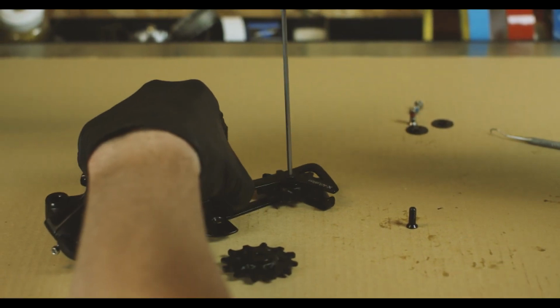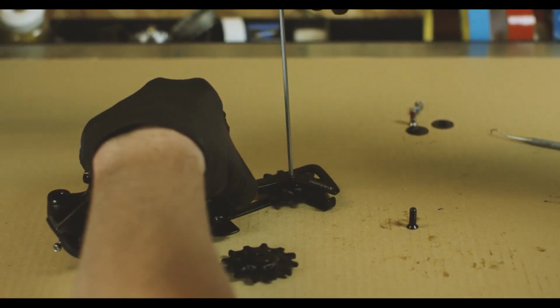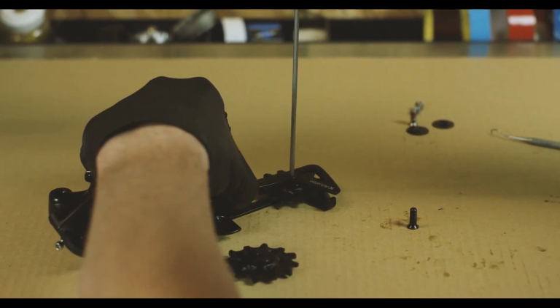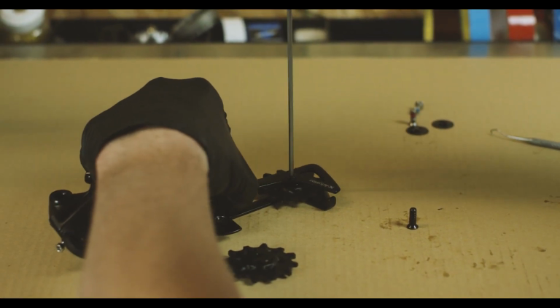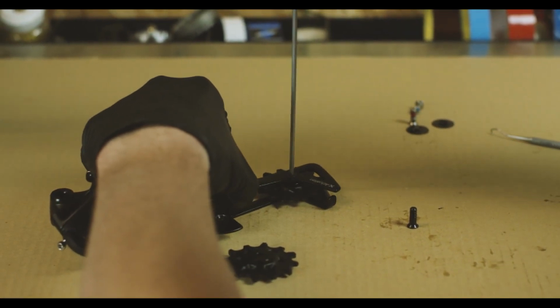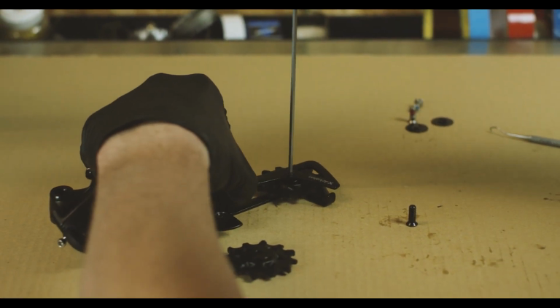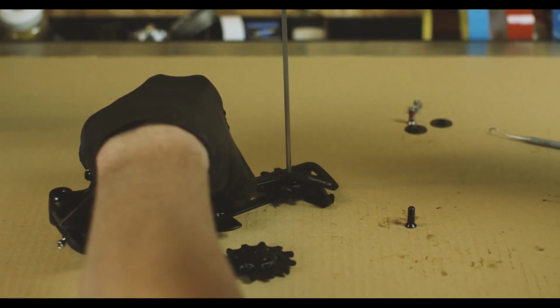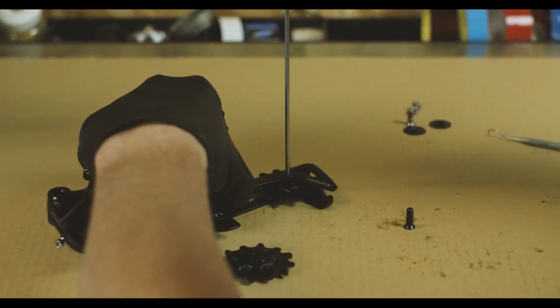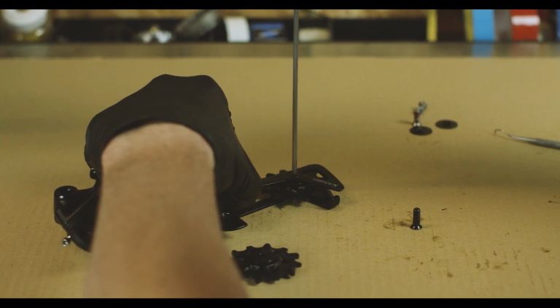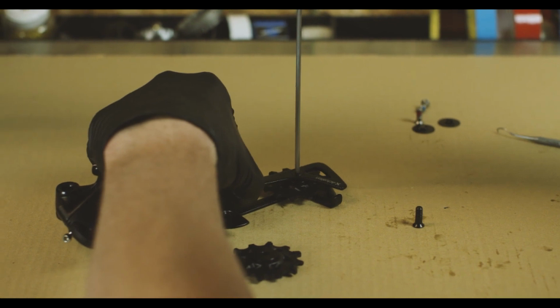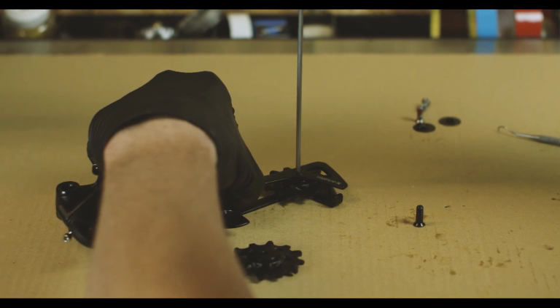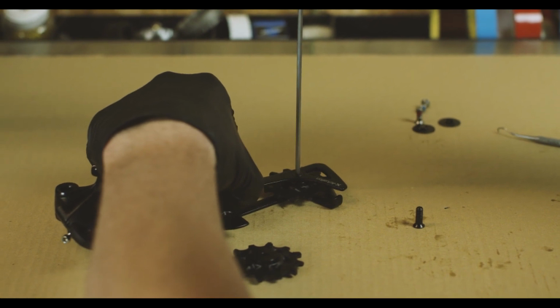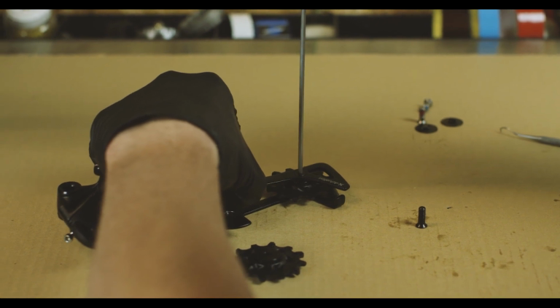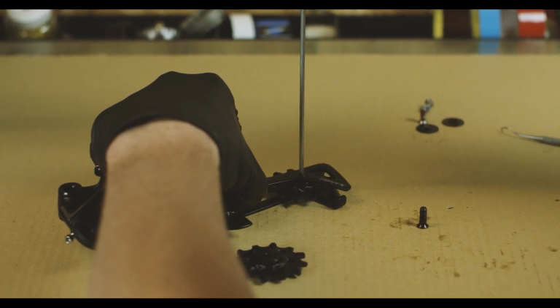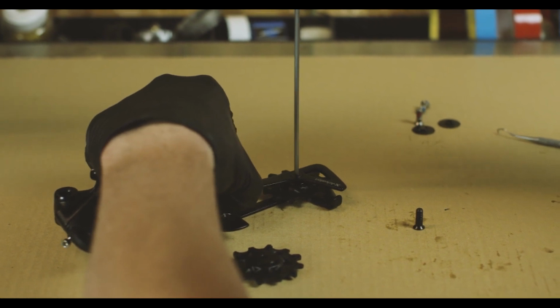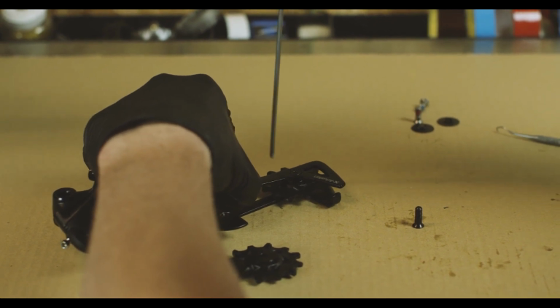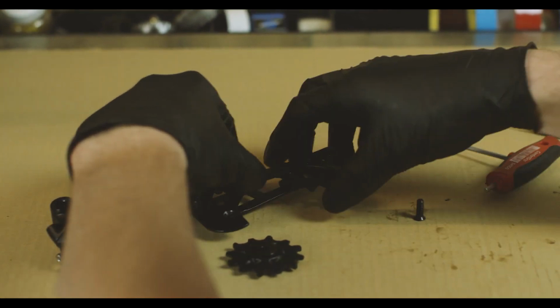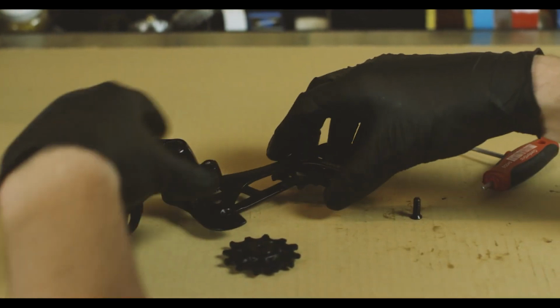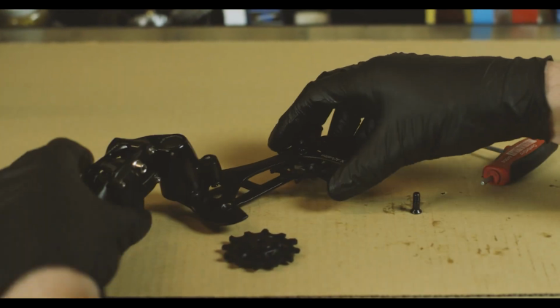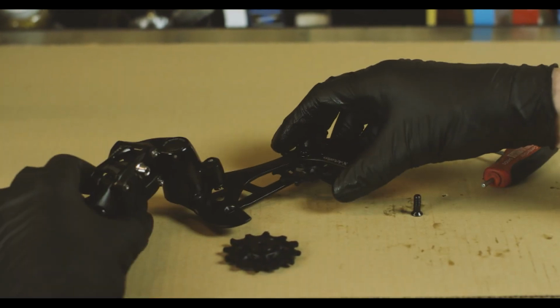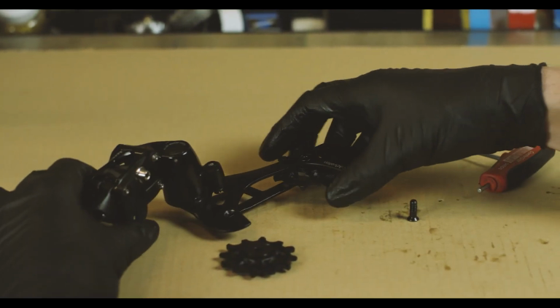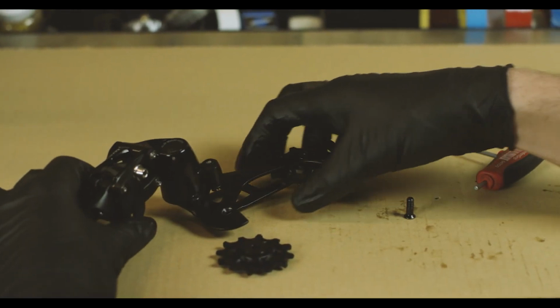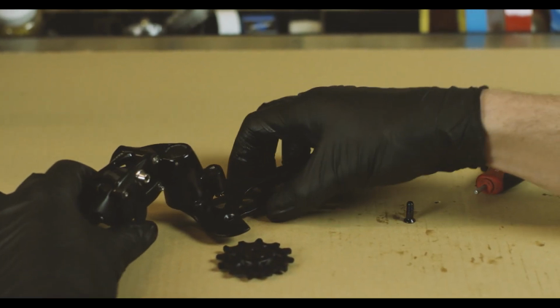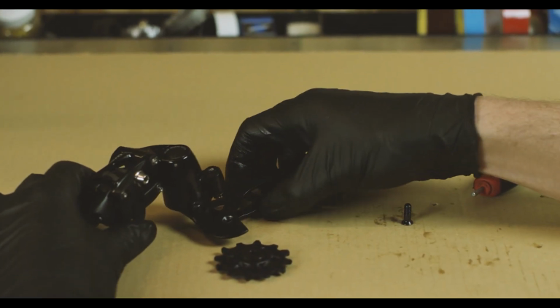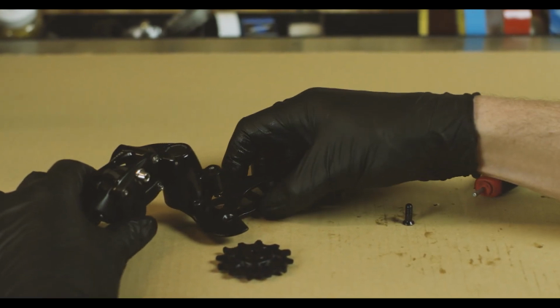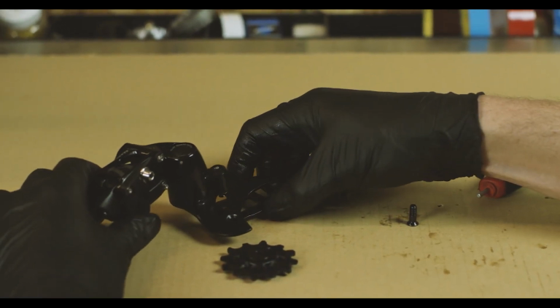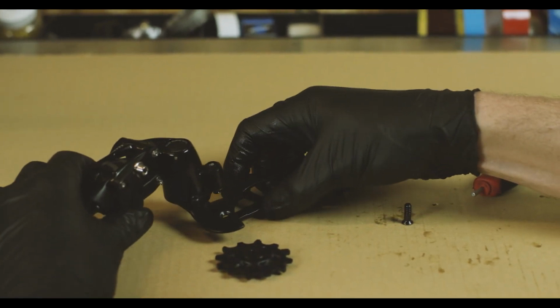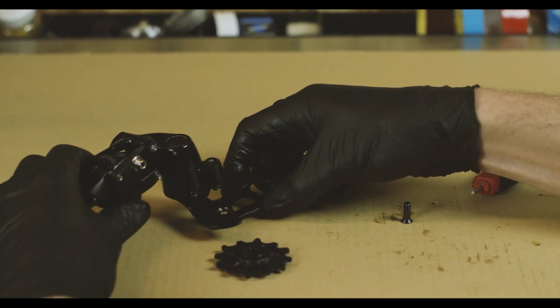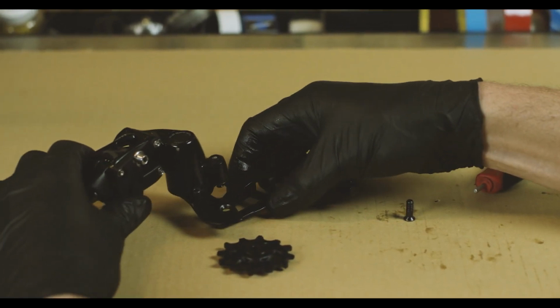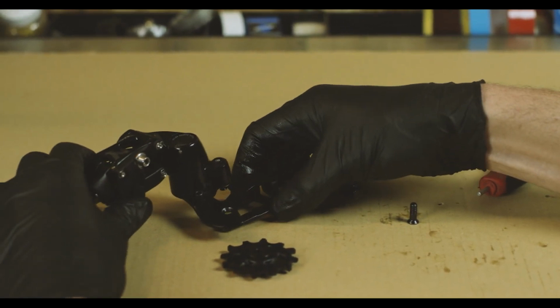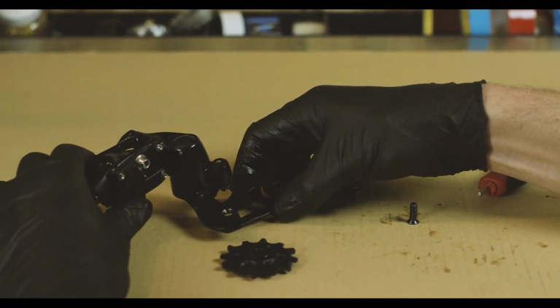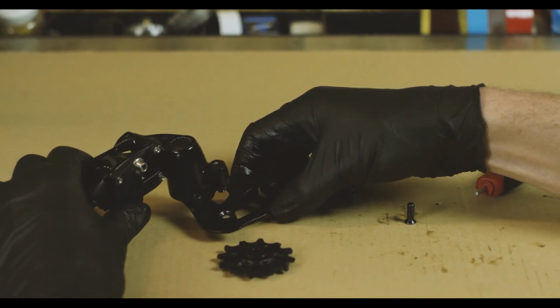This doesn't have to be completely tight. We can leave it a little bit loose so it's easier to get the other pulley in.